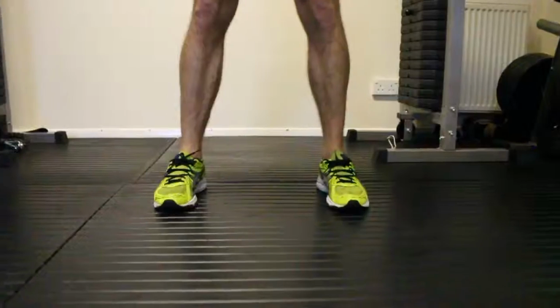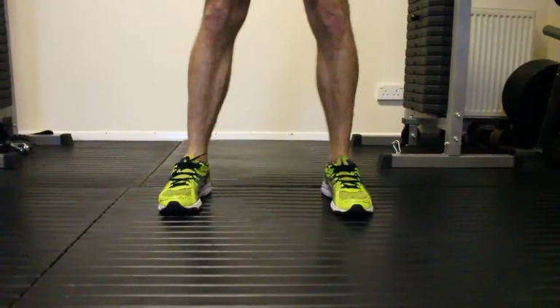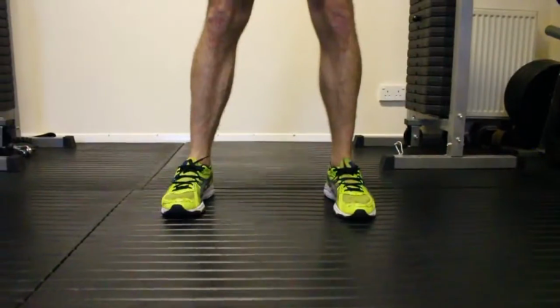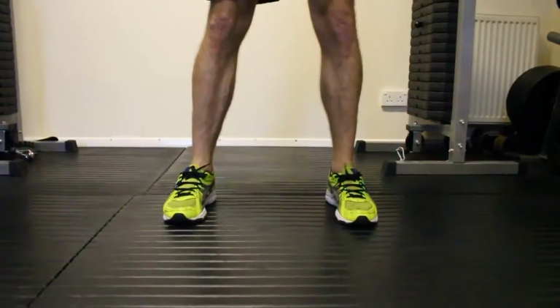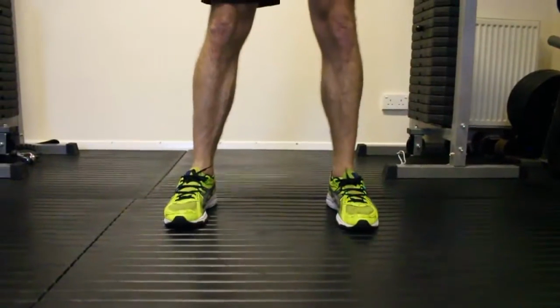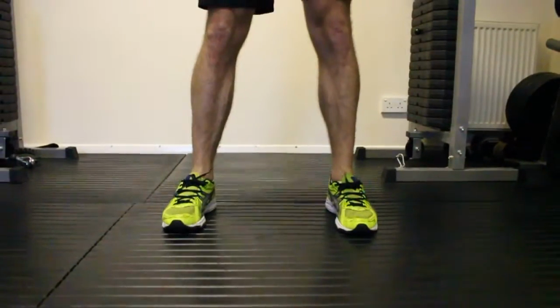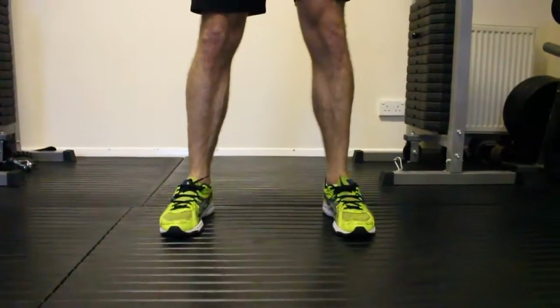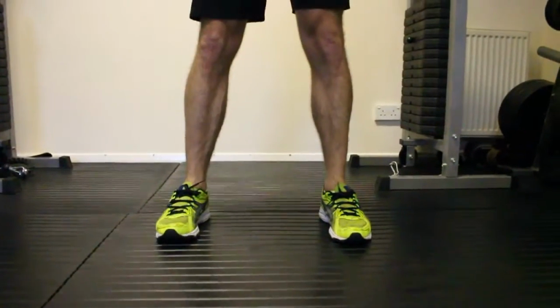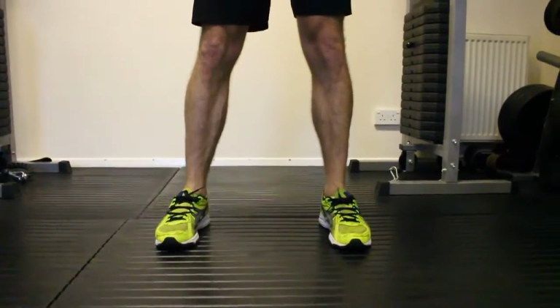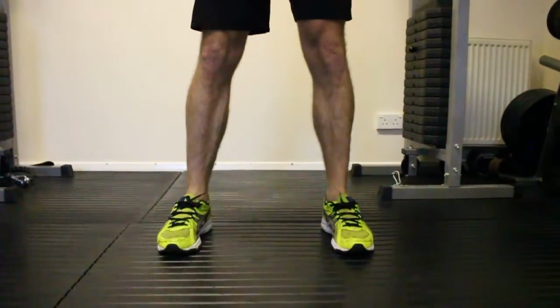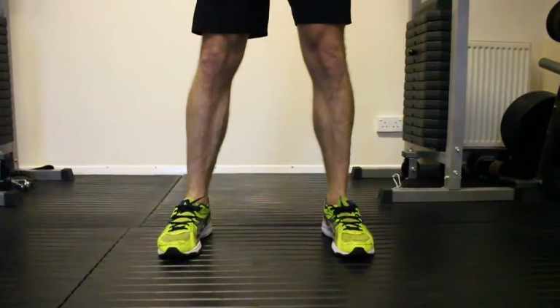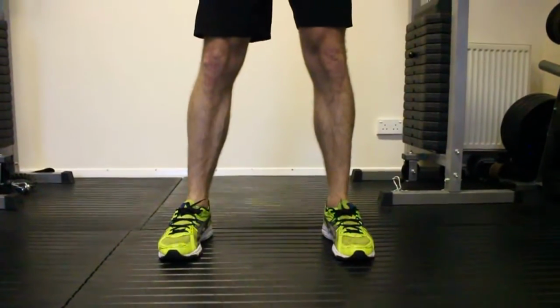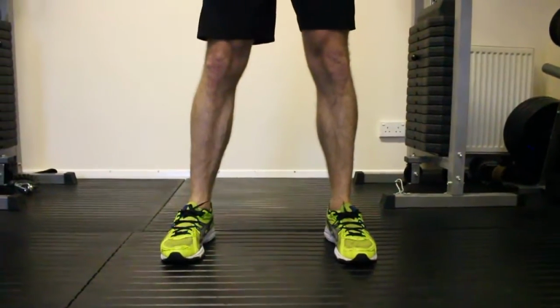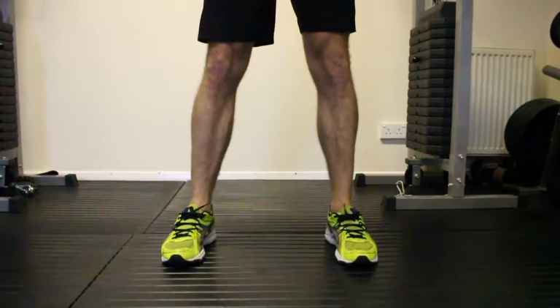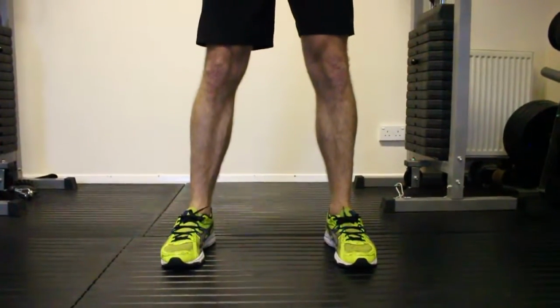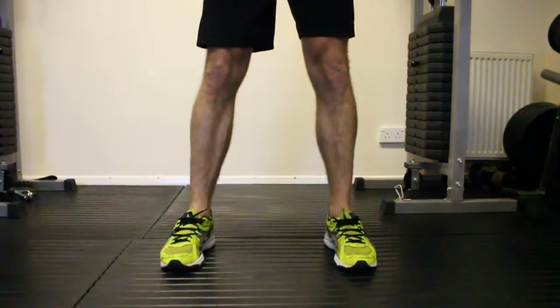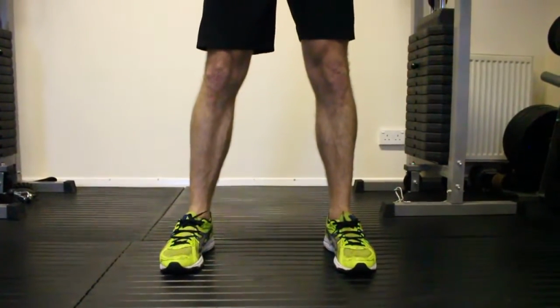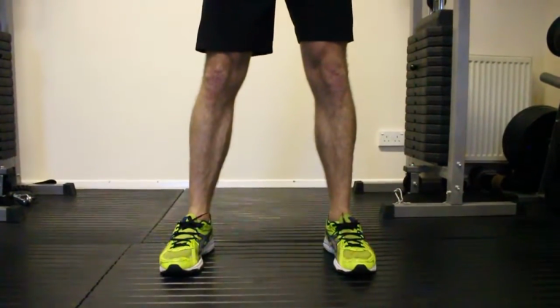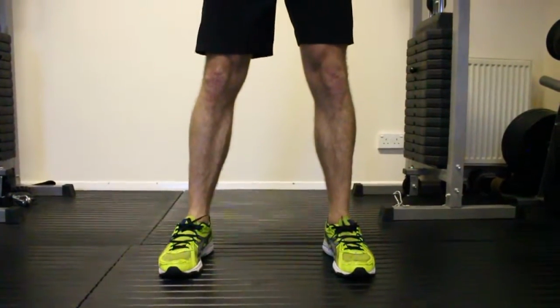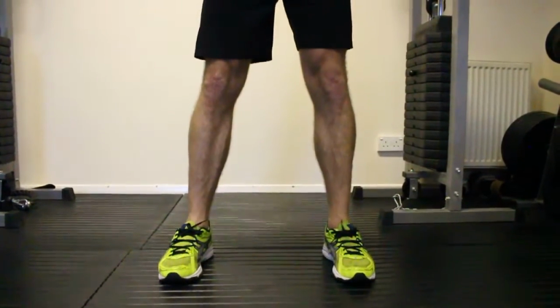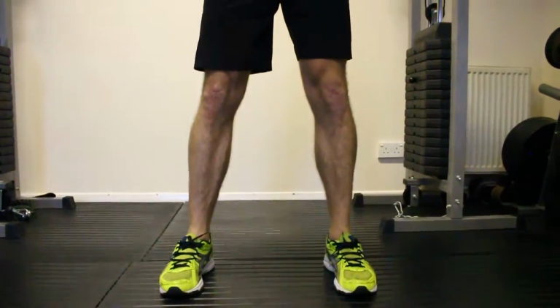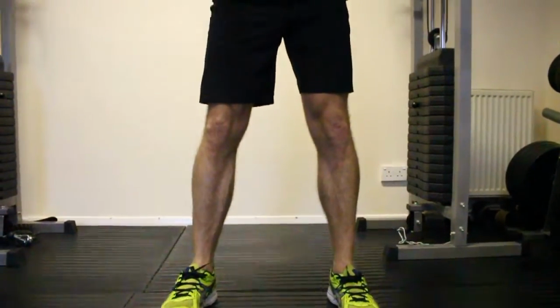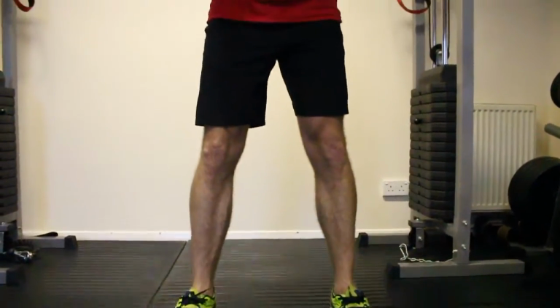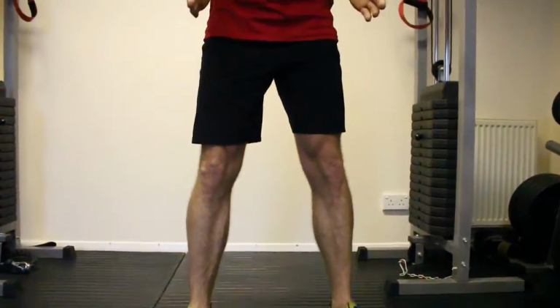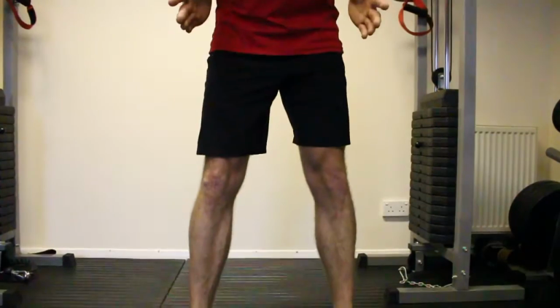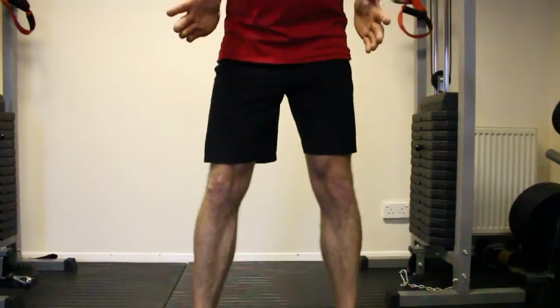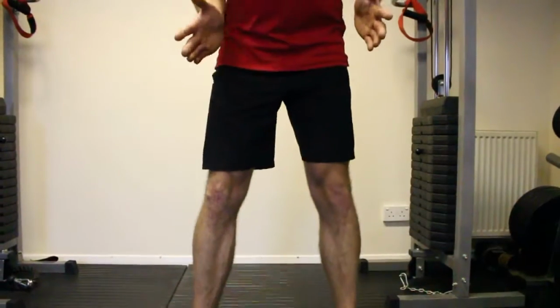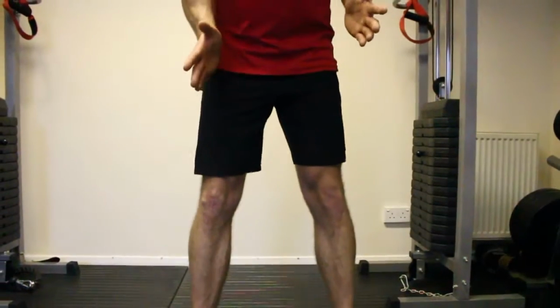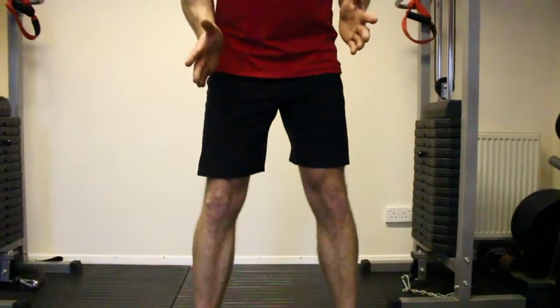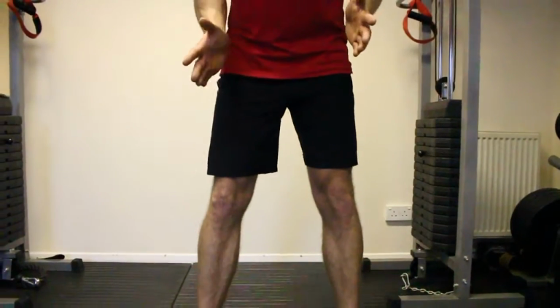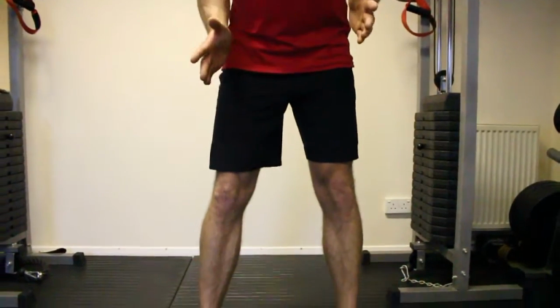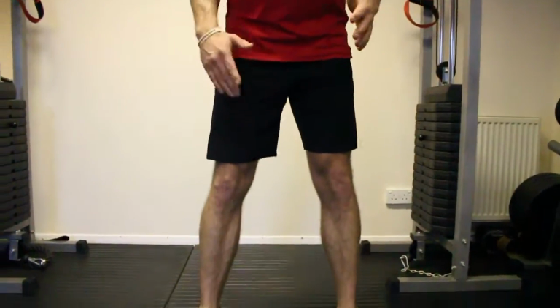For squats, most importantly get the feet hip-width apart, toes pointing slightly out.